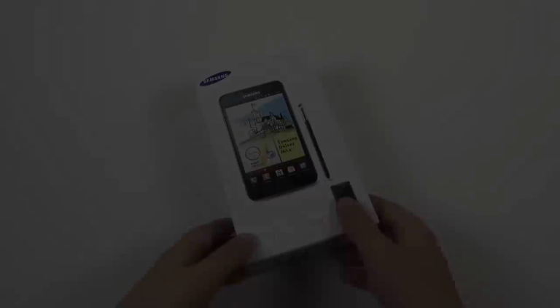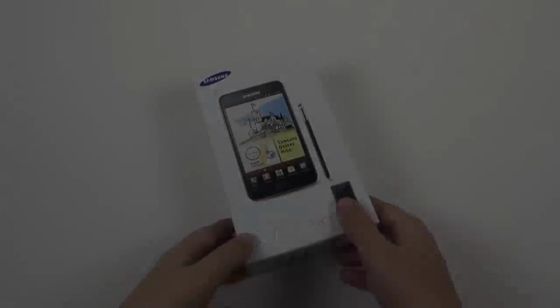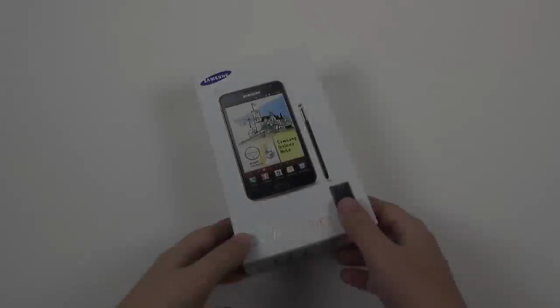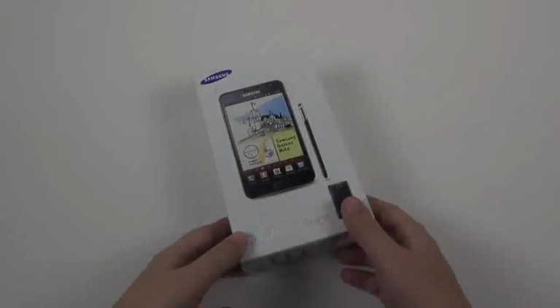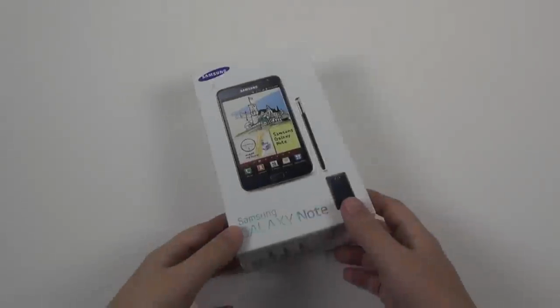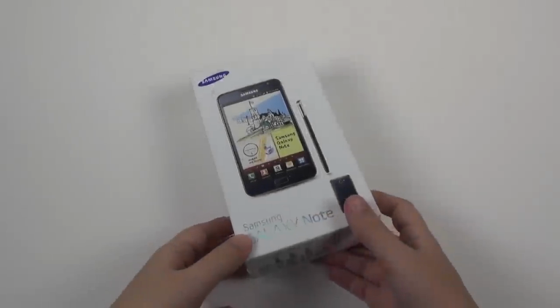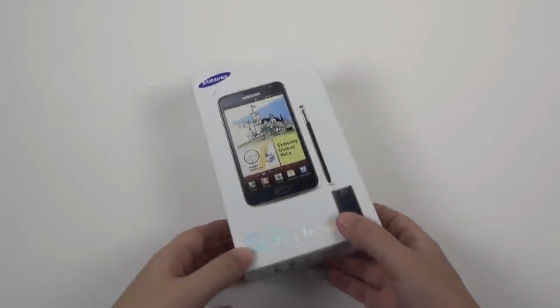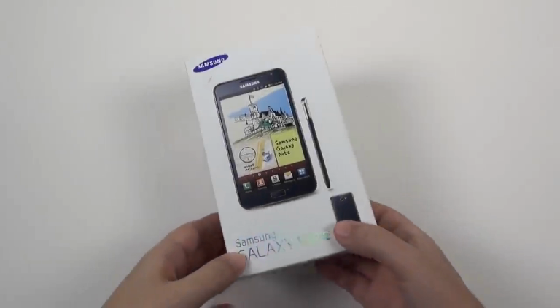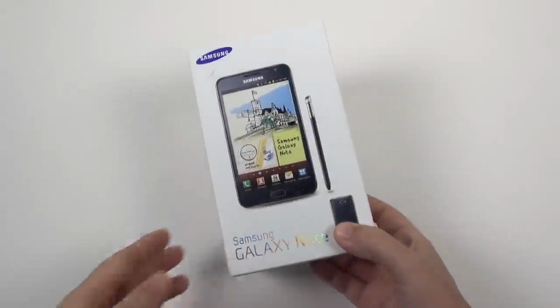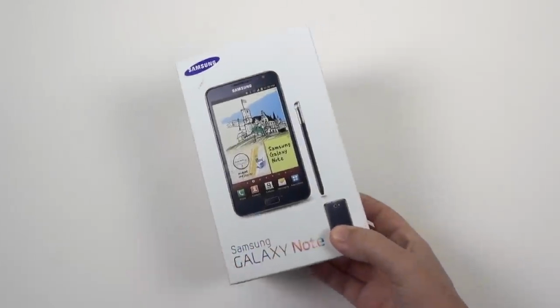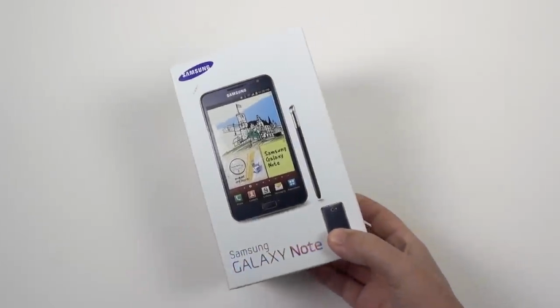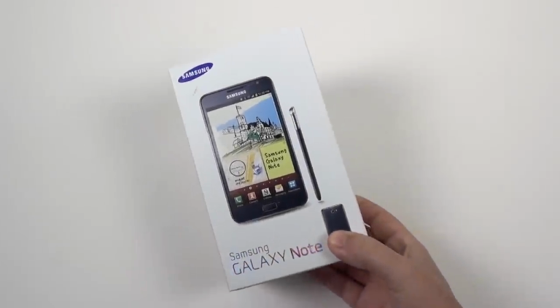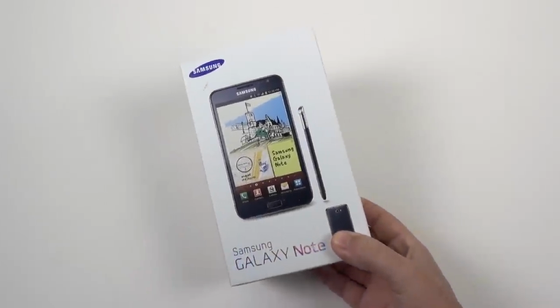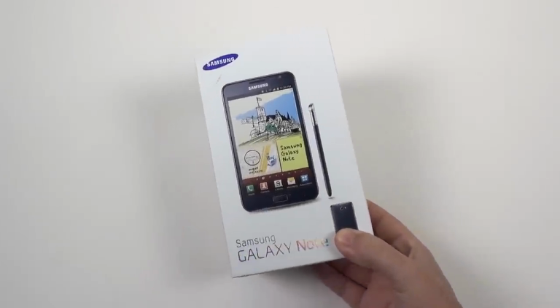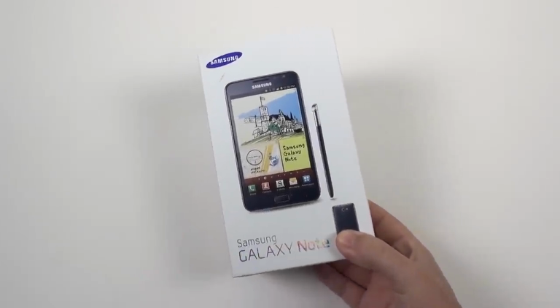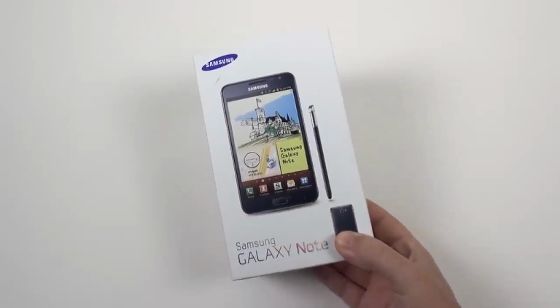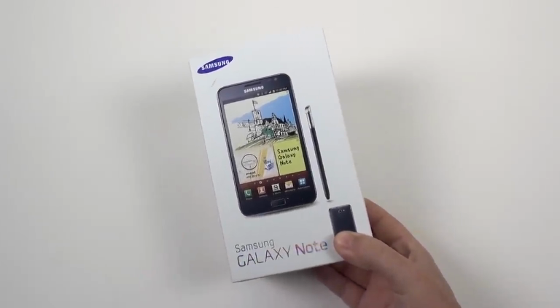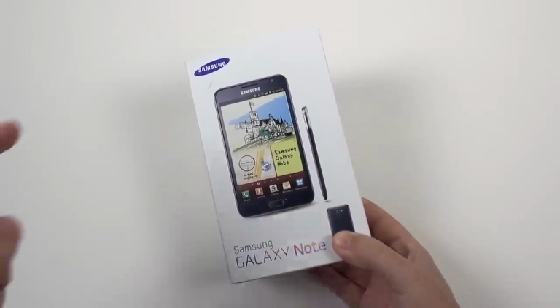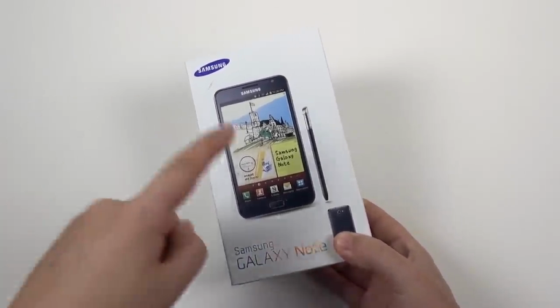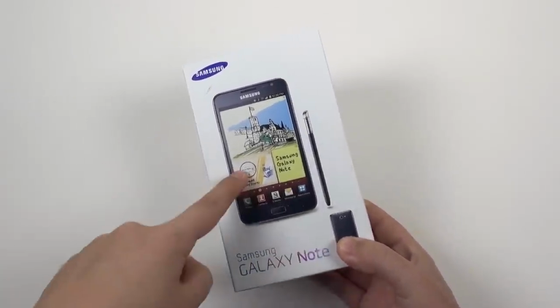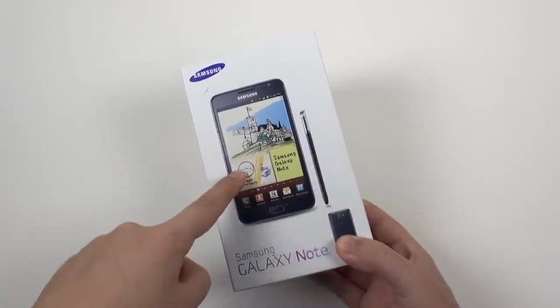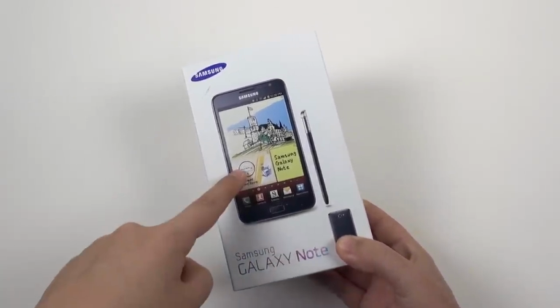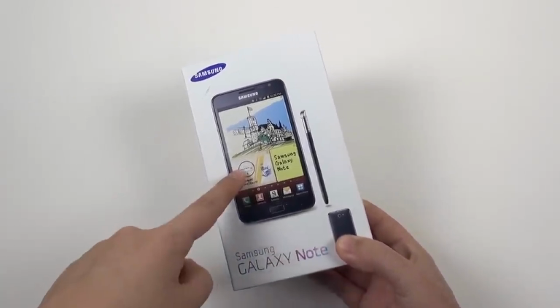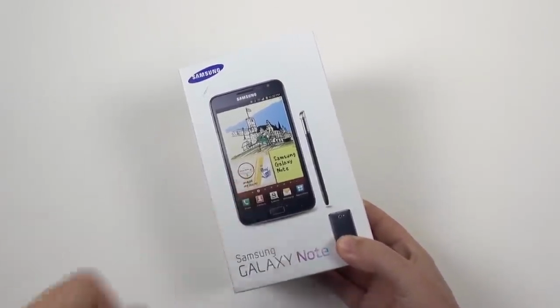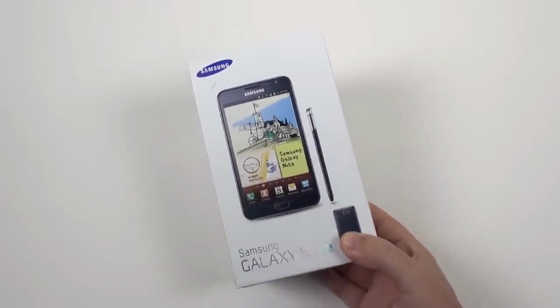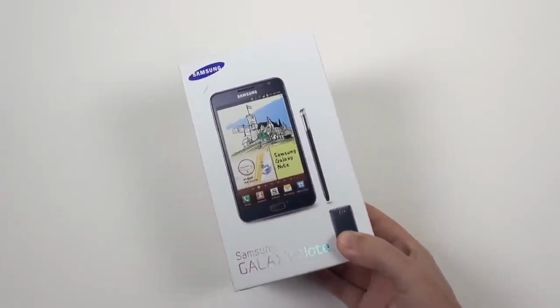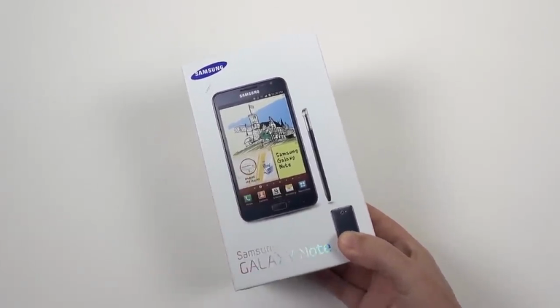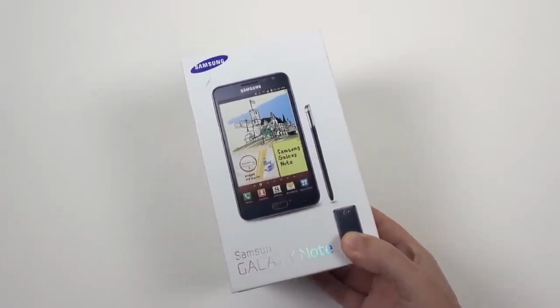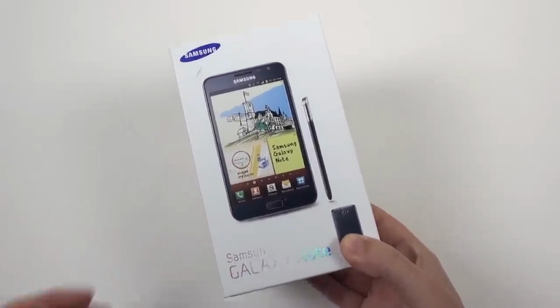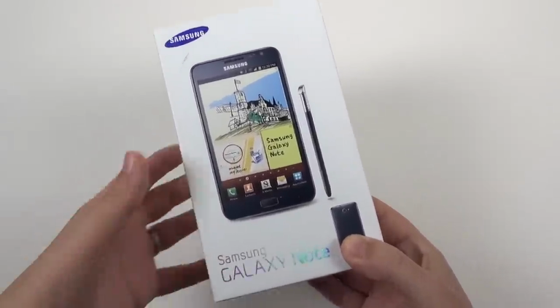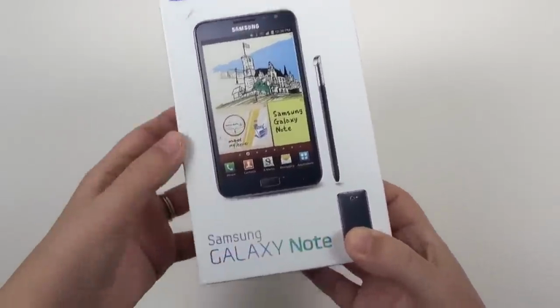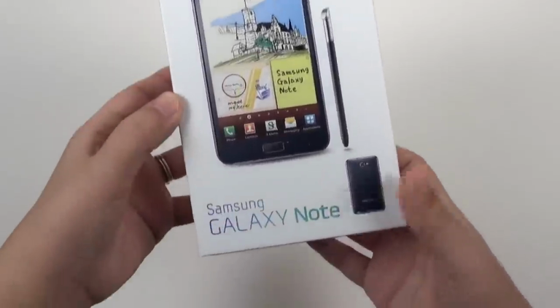Hey everybody, this is Erica the technology nerd who likes to film stuff, and this is the old smartphone challenge.